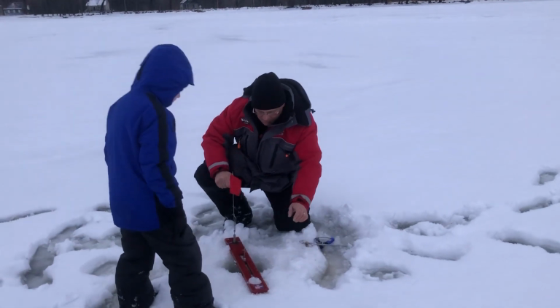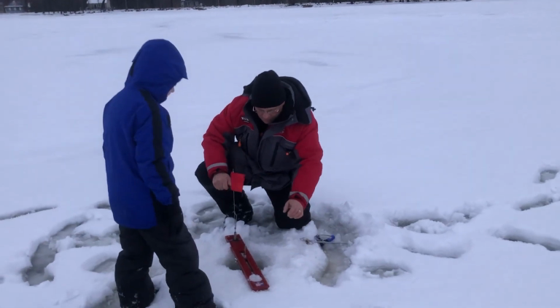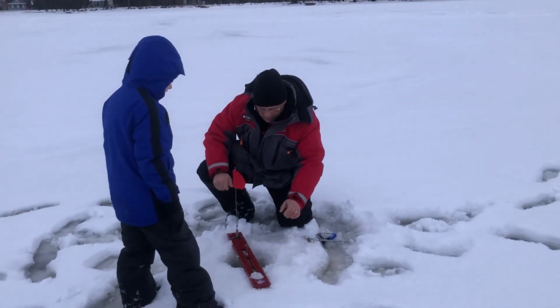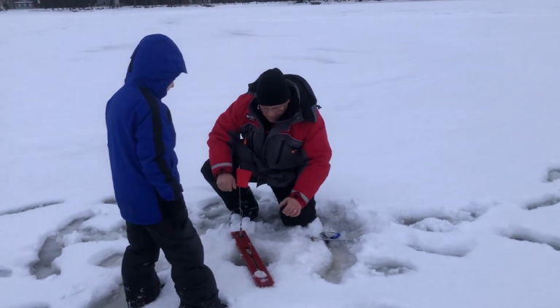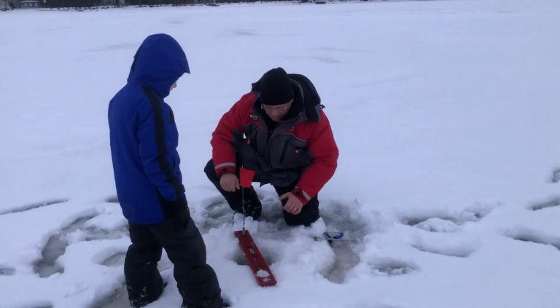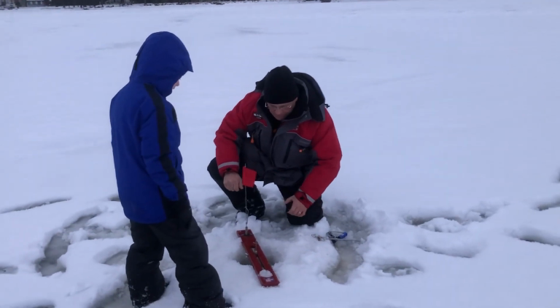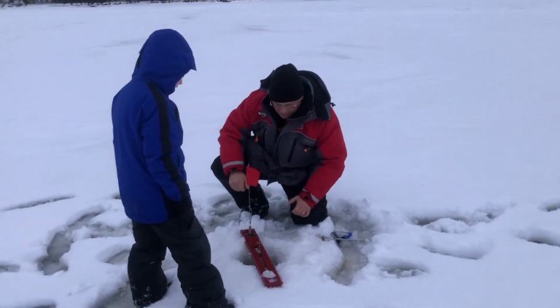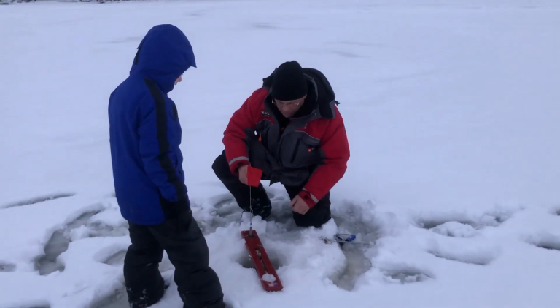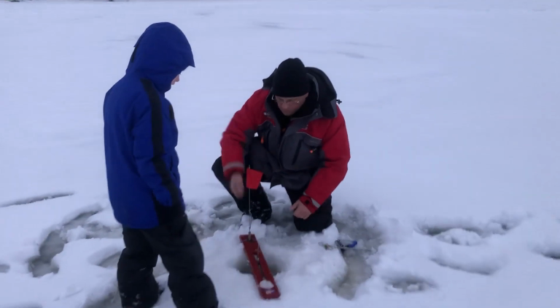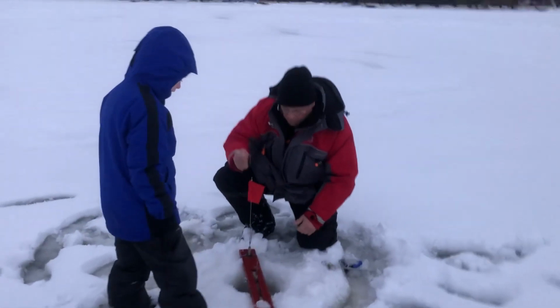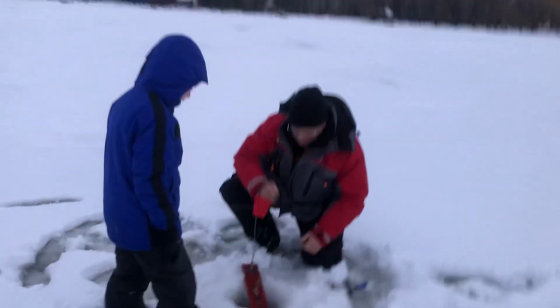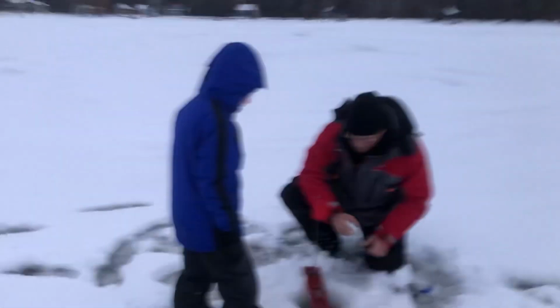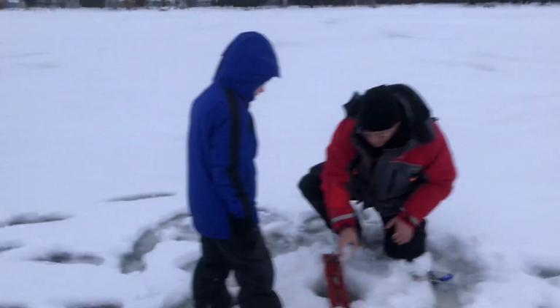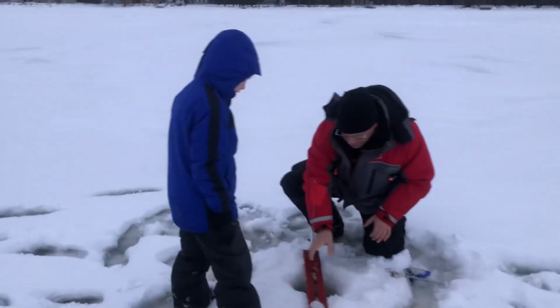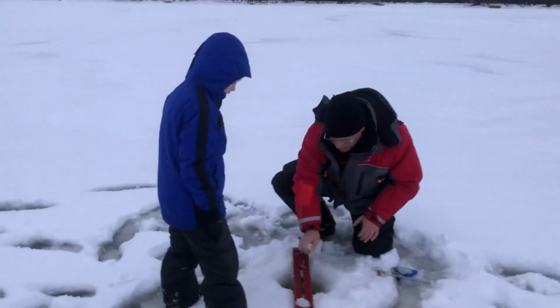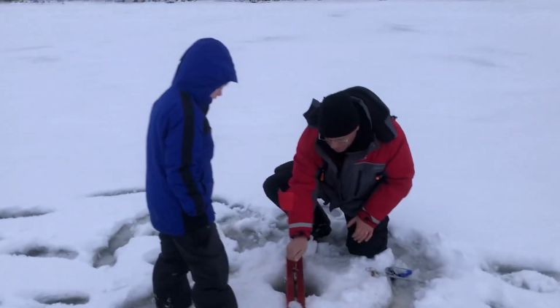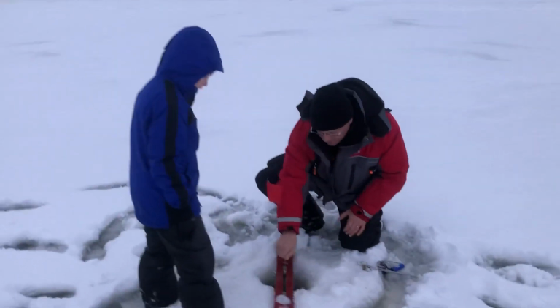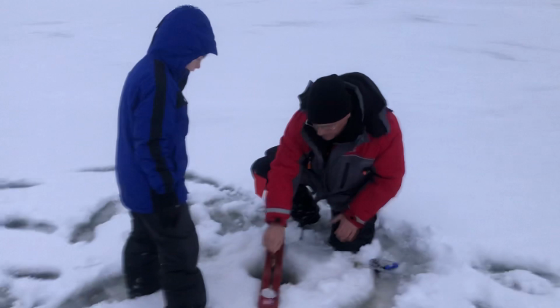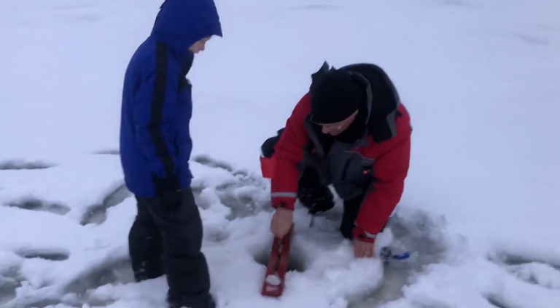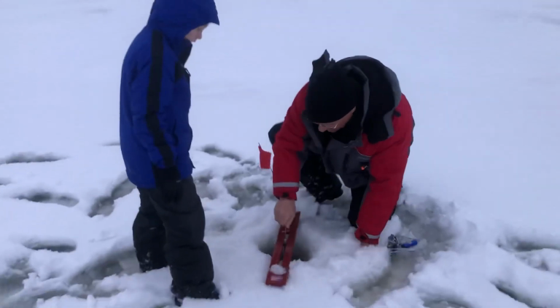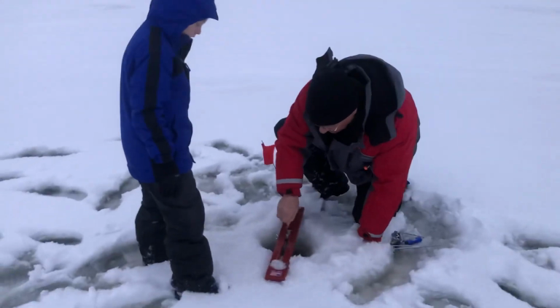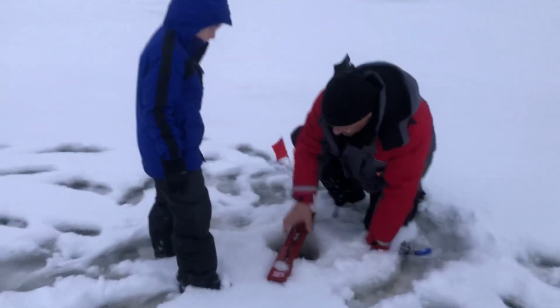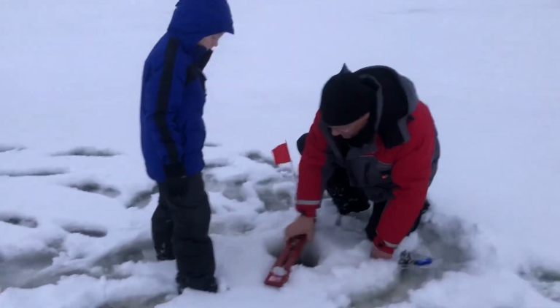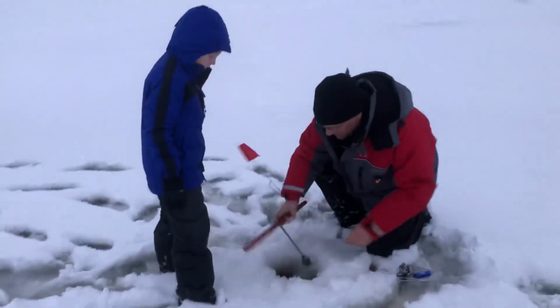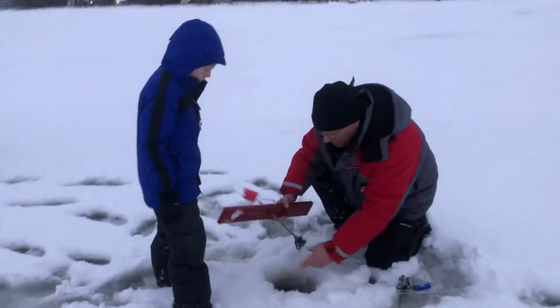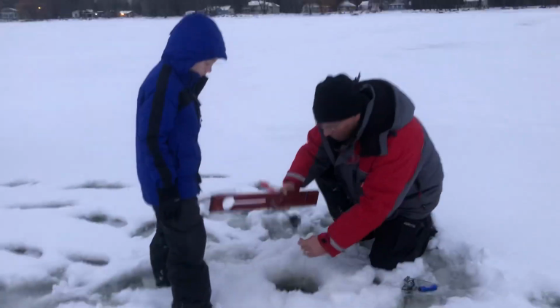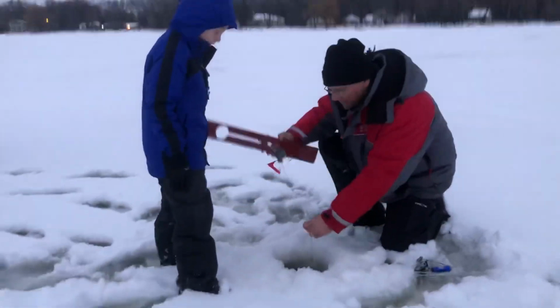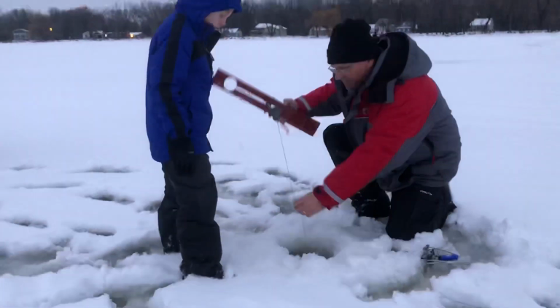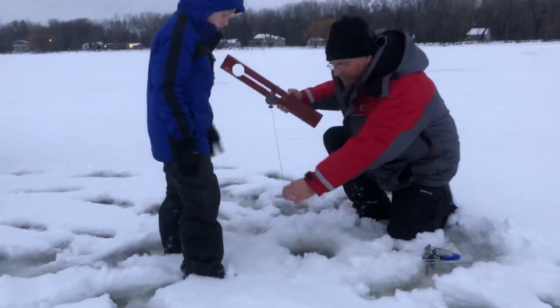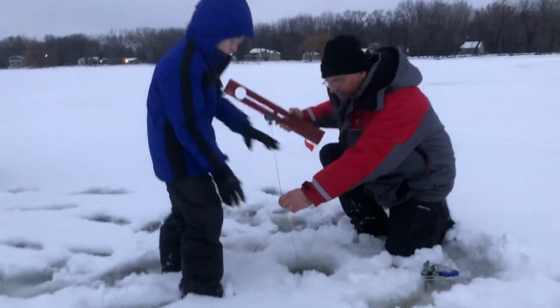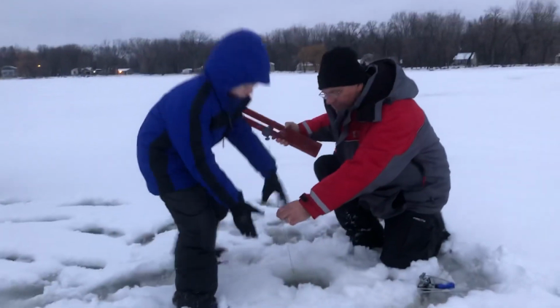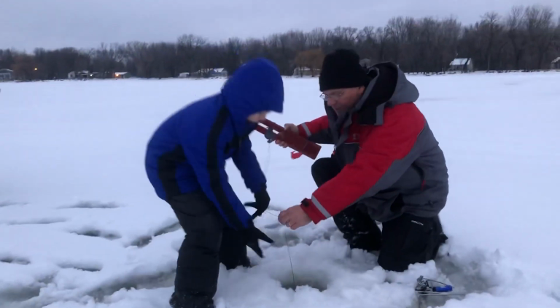When it stops, I'm going to have you set the hook like that, and then if it's there, pull him in. Okay, set the hook.